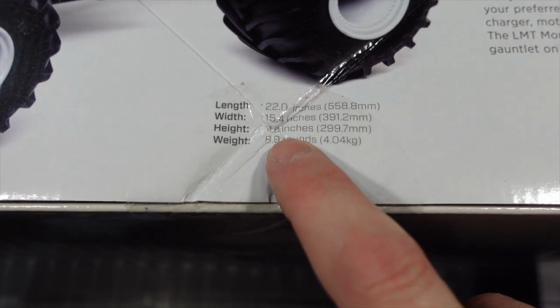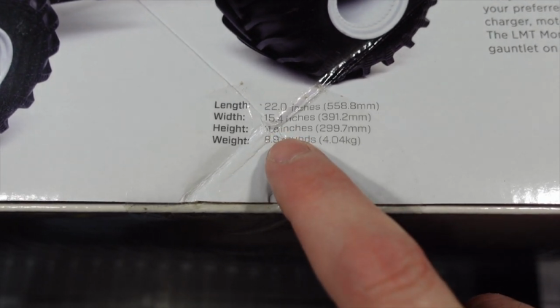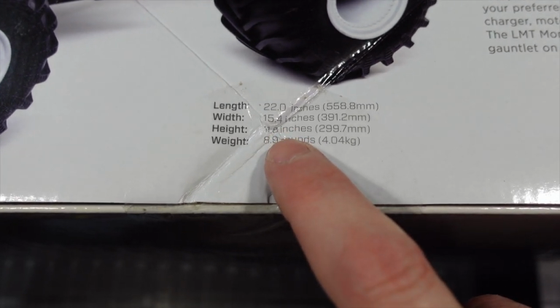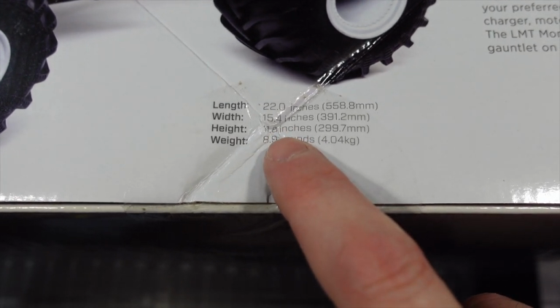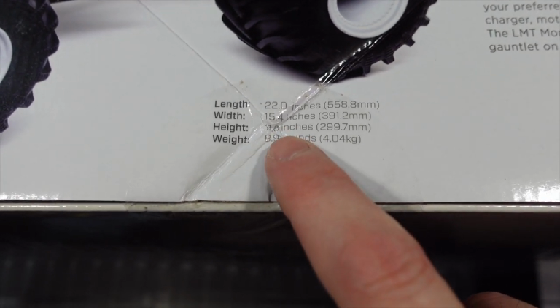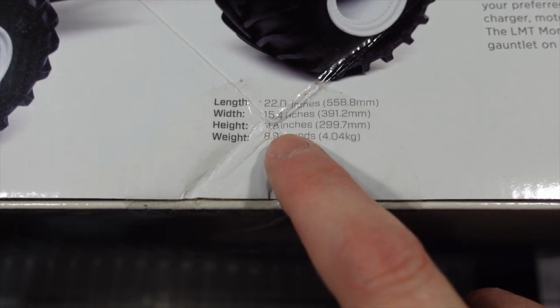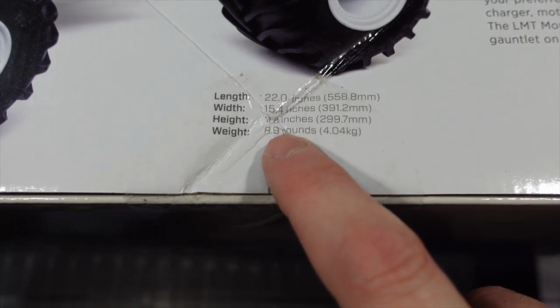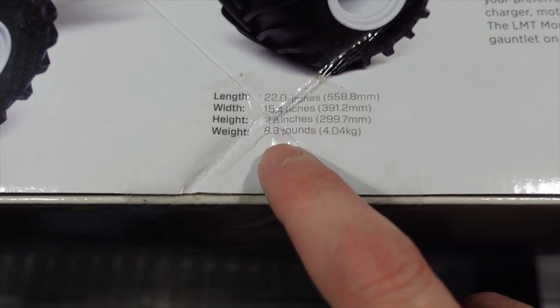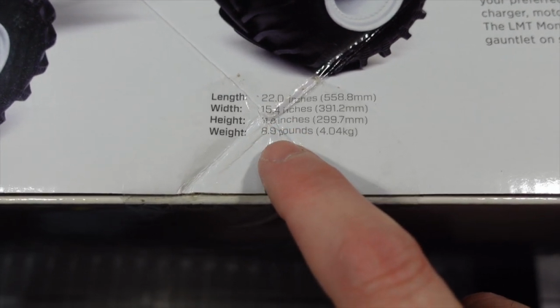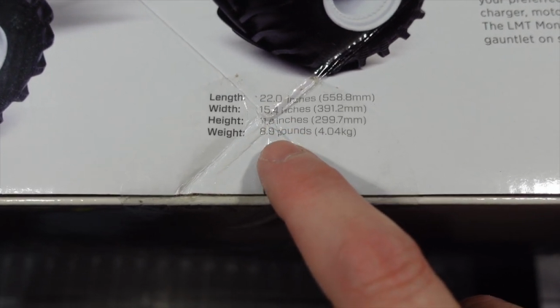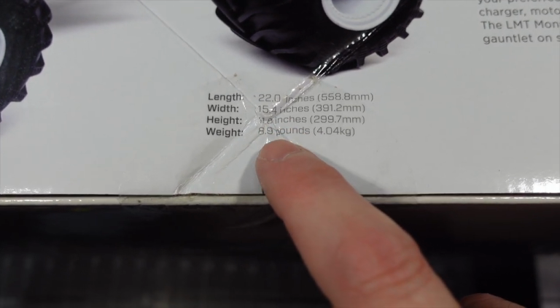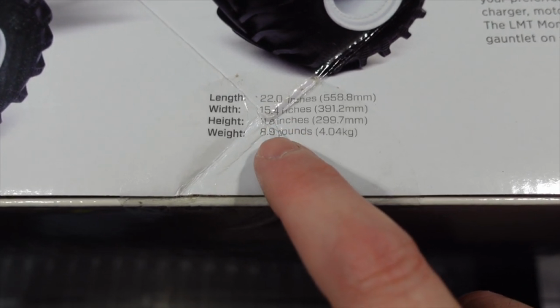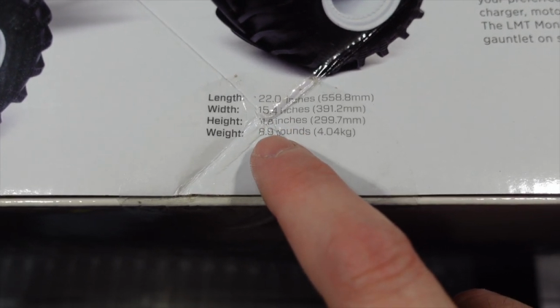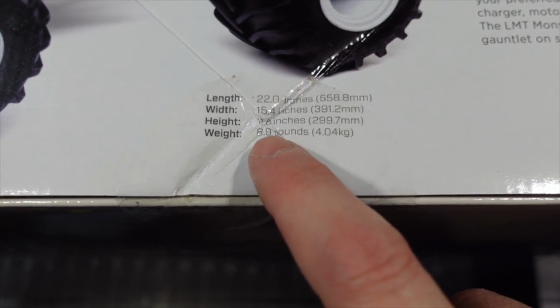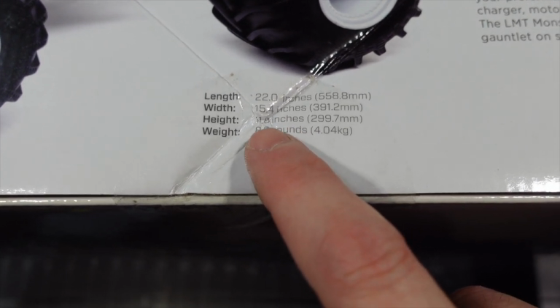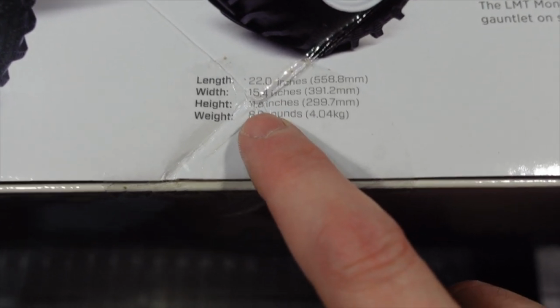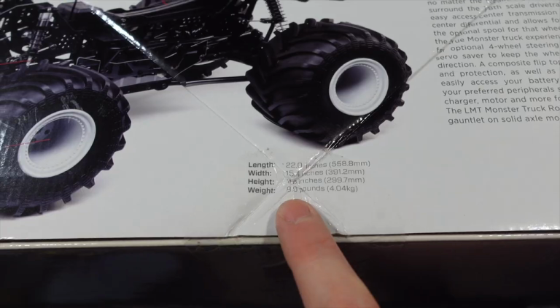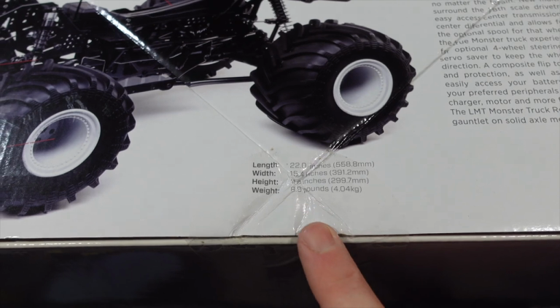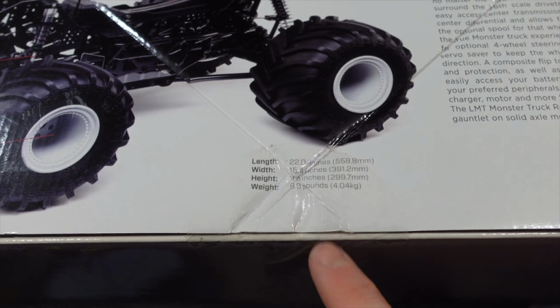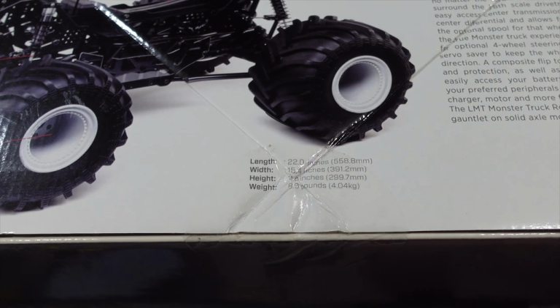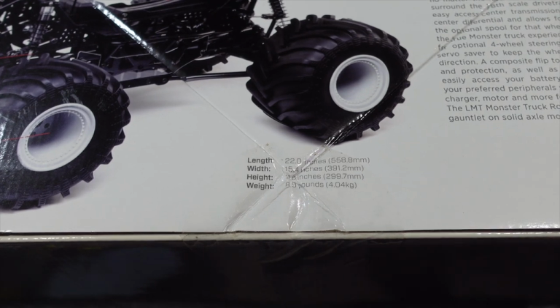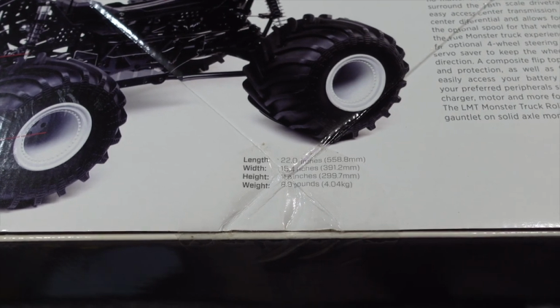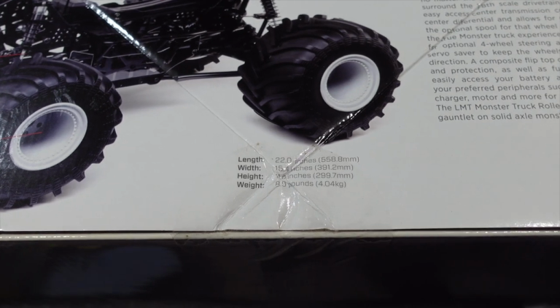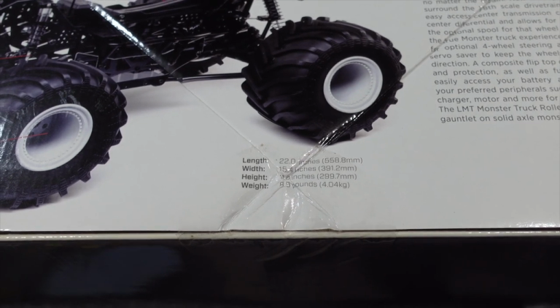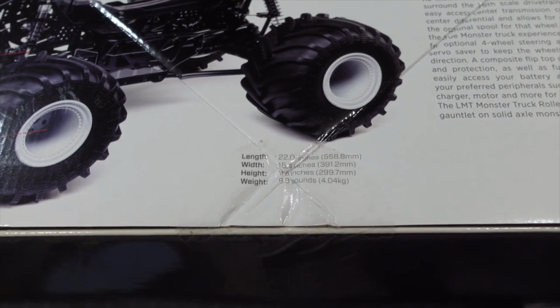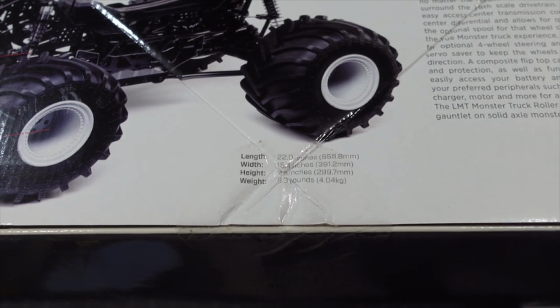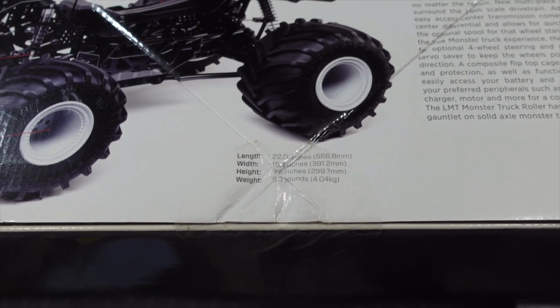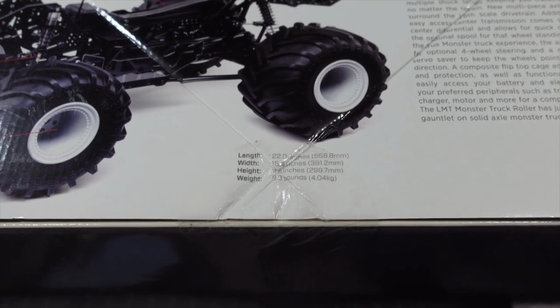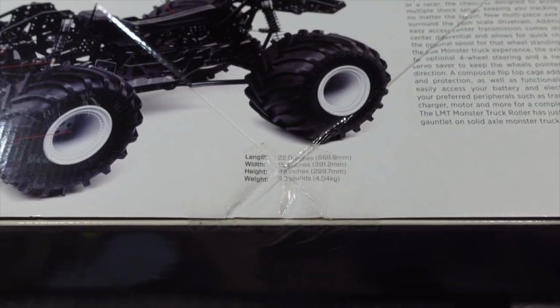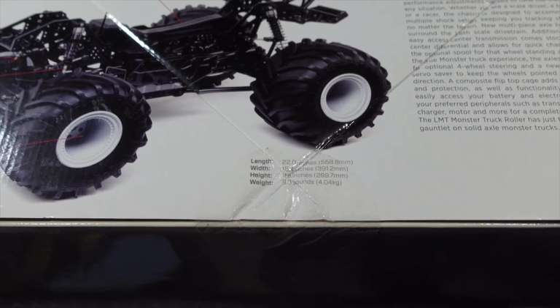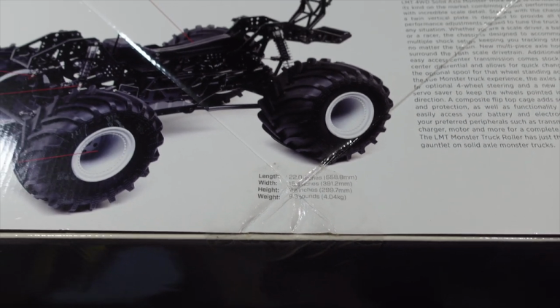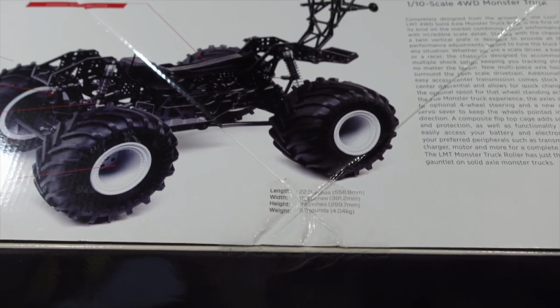Alright, let's get it out of the box. Here are the dimensions: it is 22 inches long, 15.4 inches wide, and 8.9 pounds before we add anything.